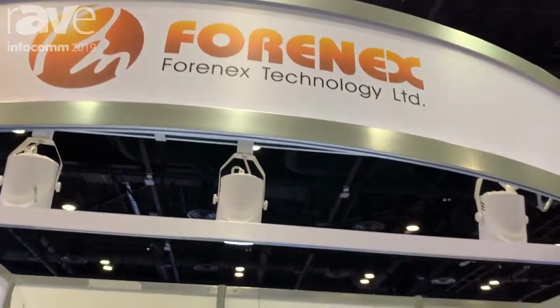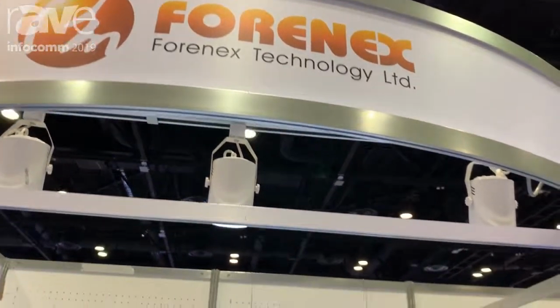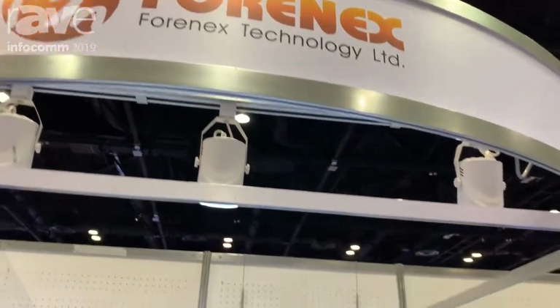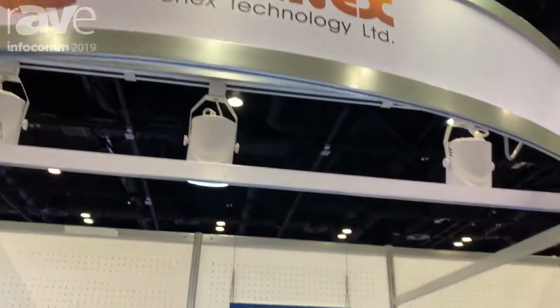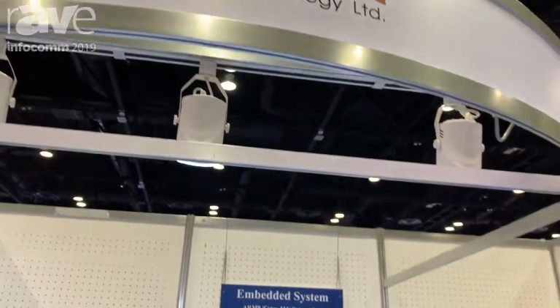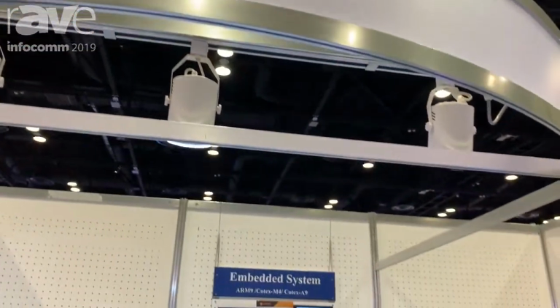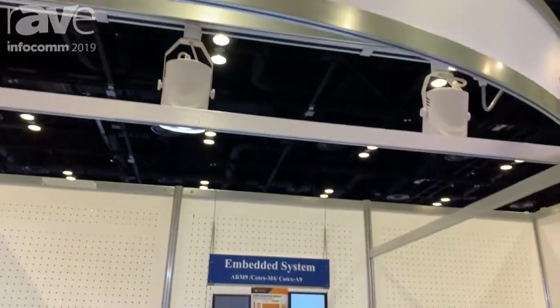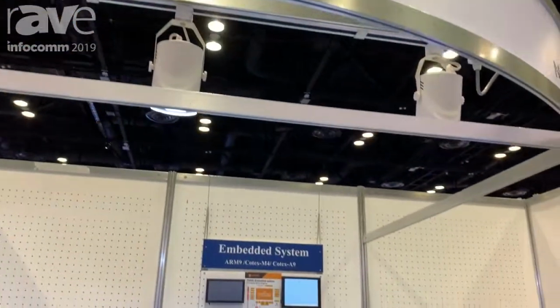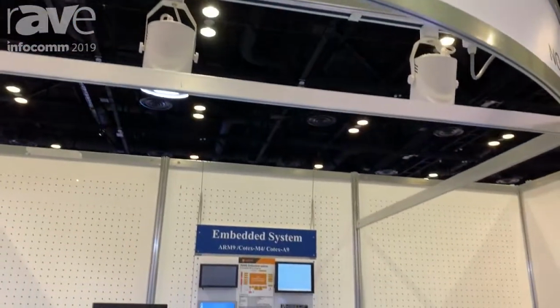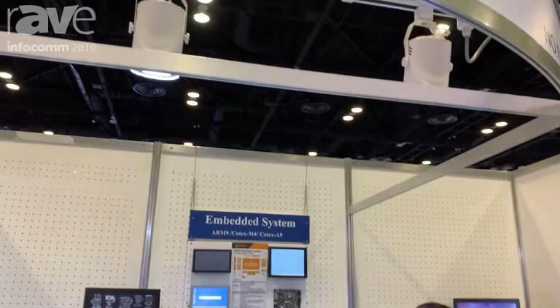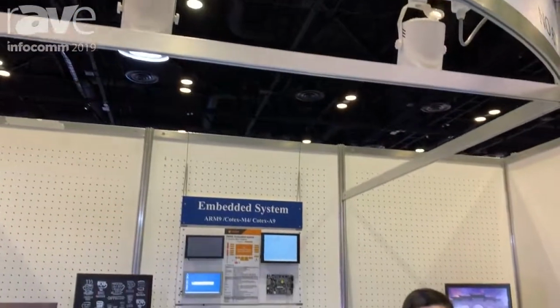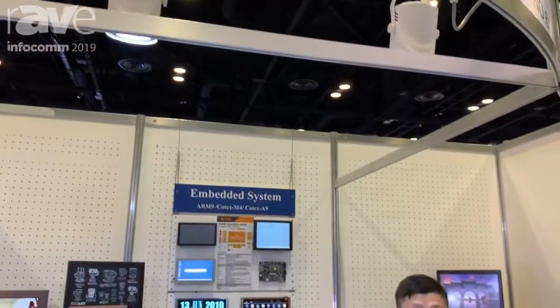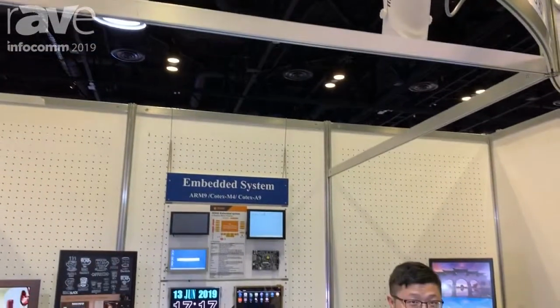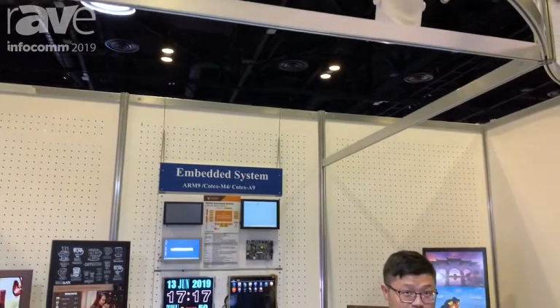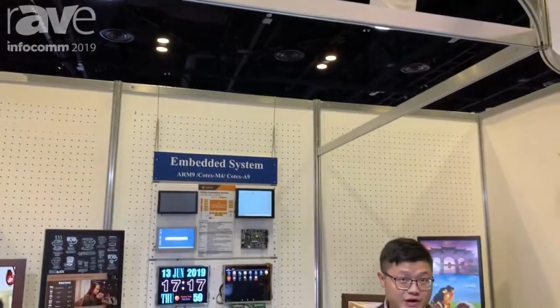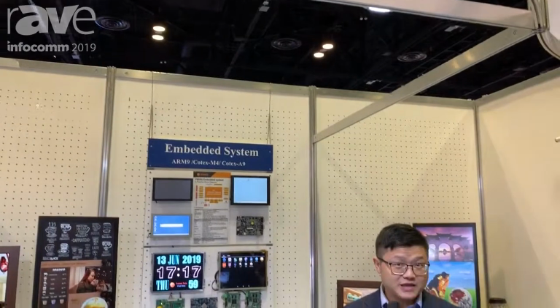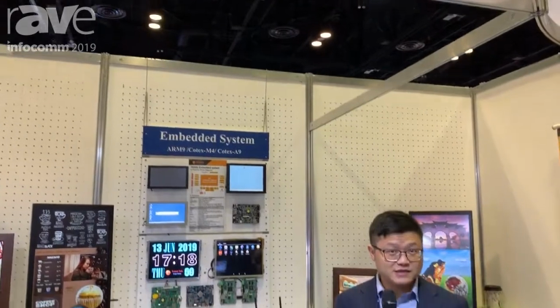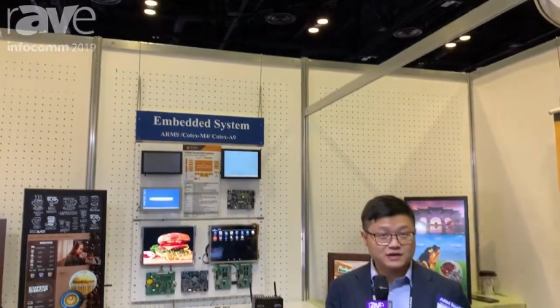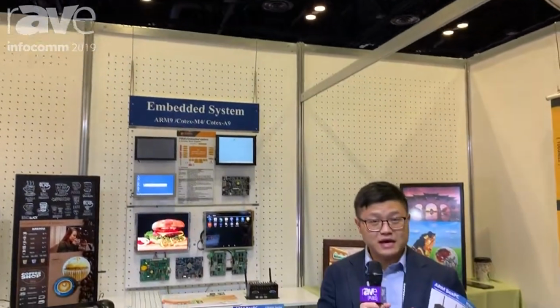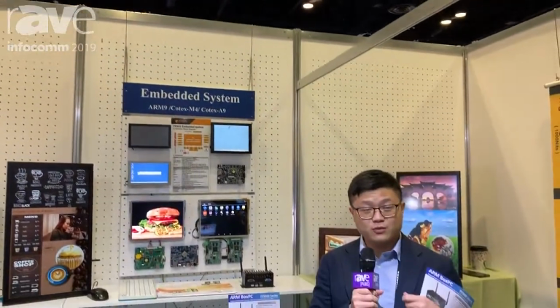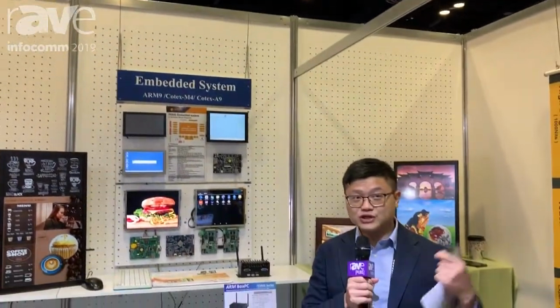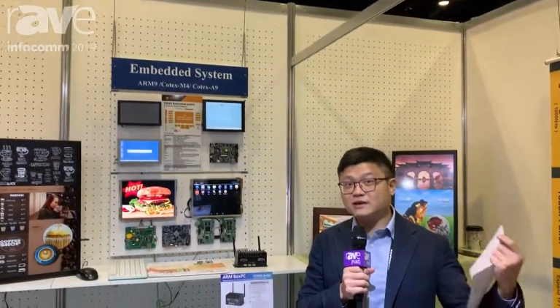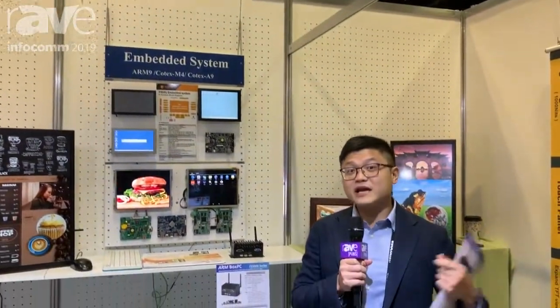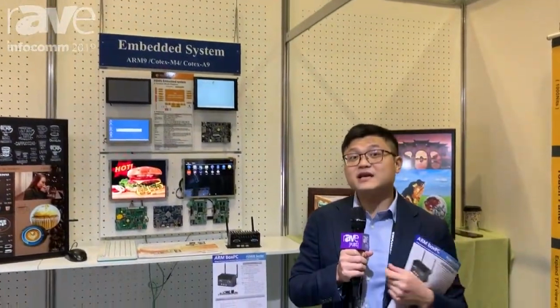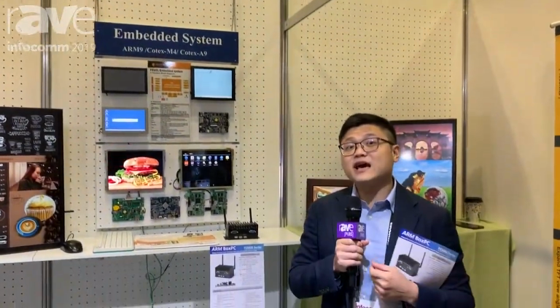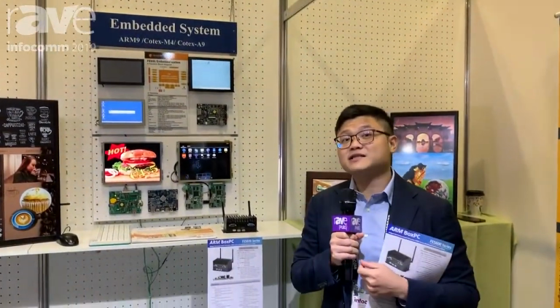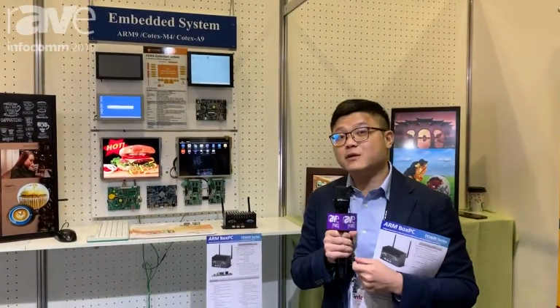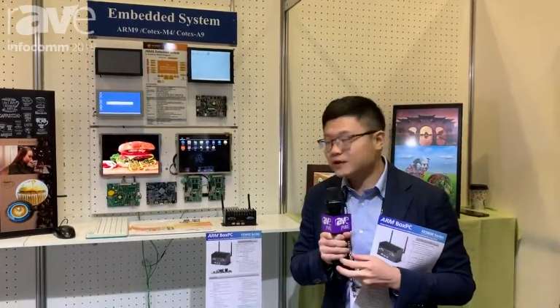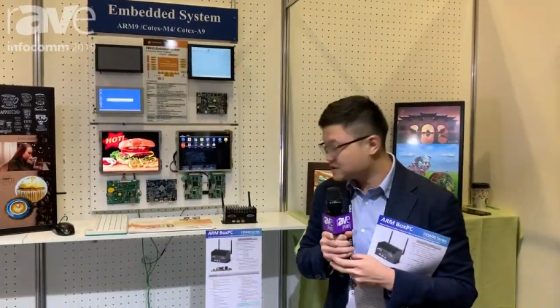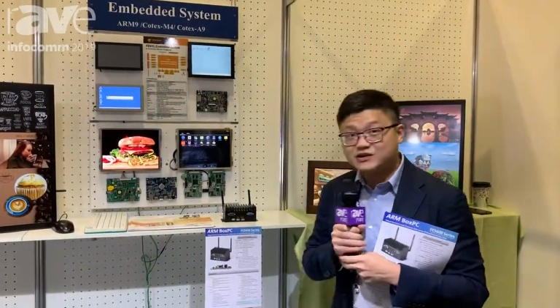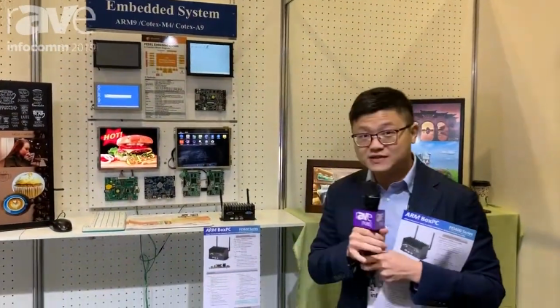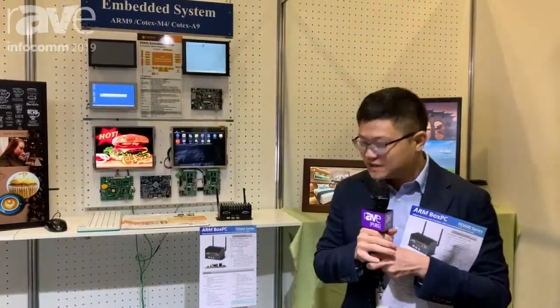Hi, I'm Victor. I'm the PM from Forenex, which is located in Taiwan, Taichung city.